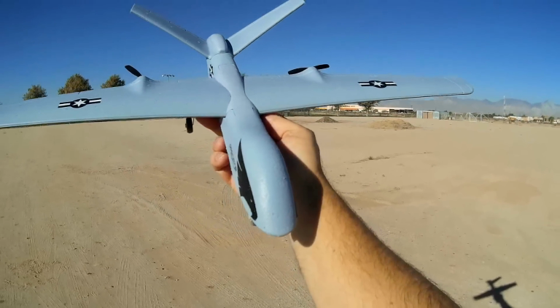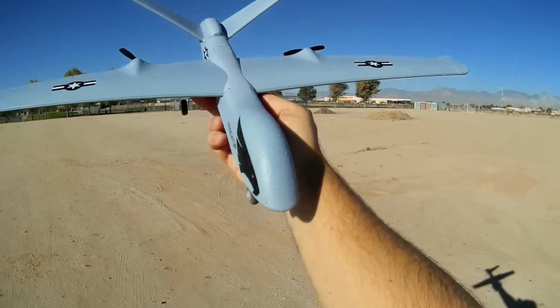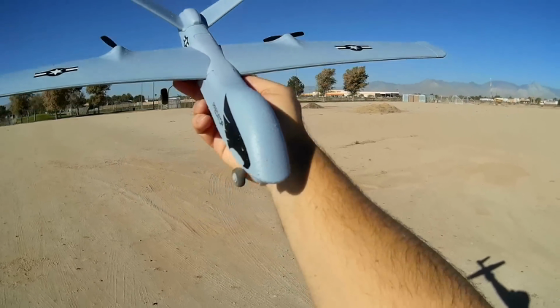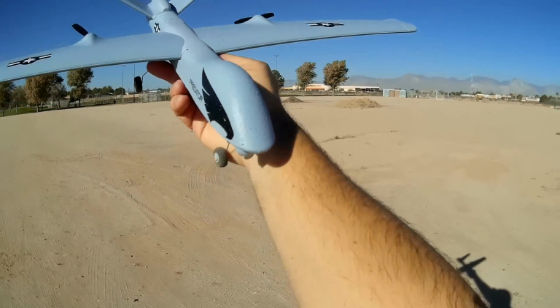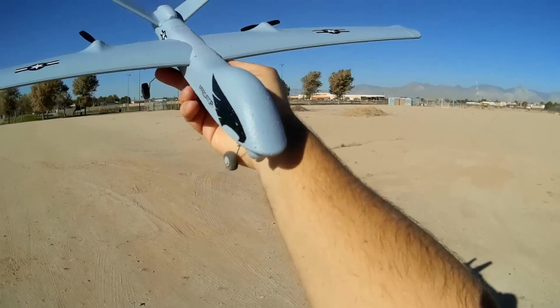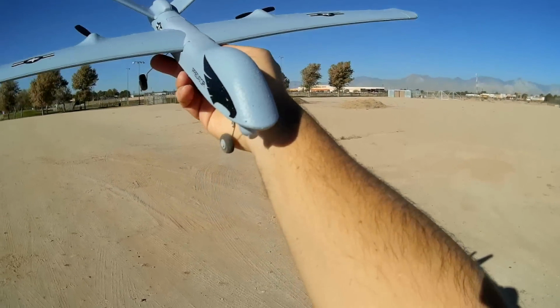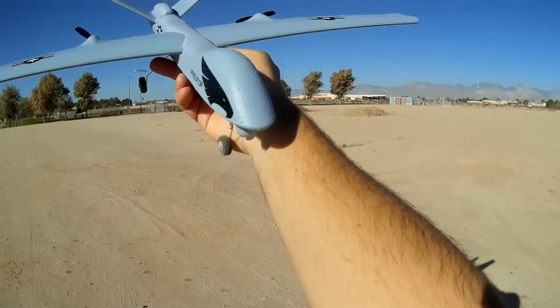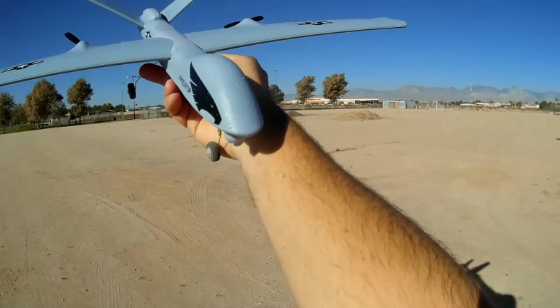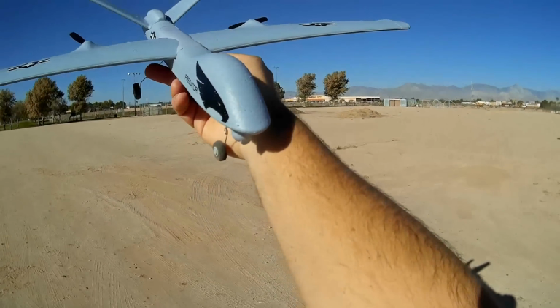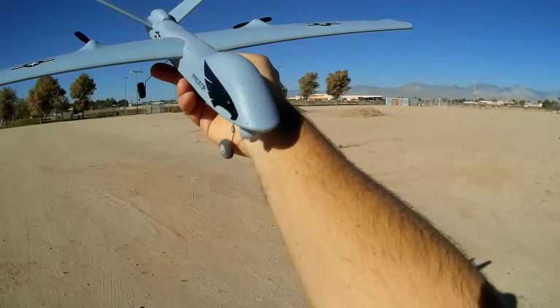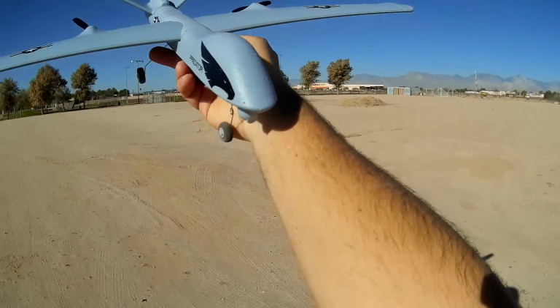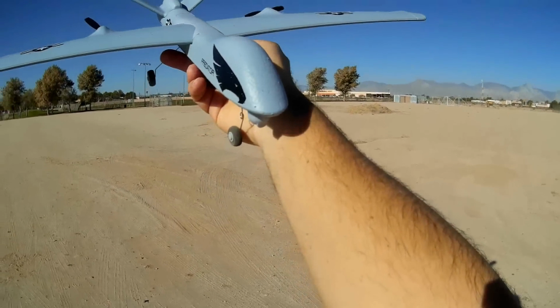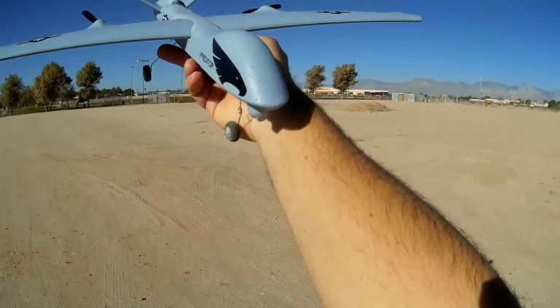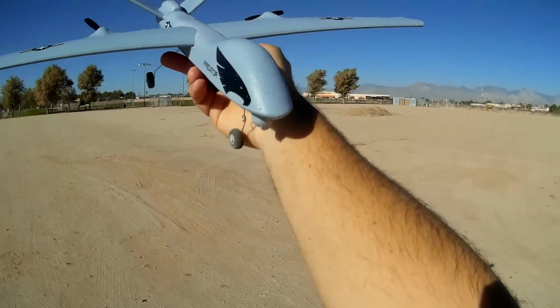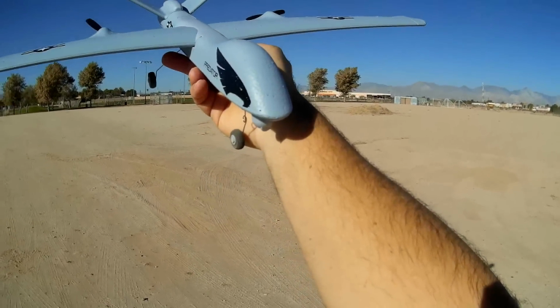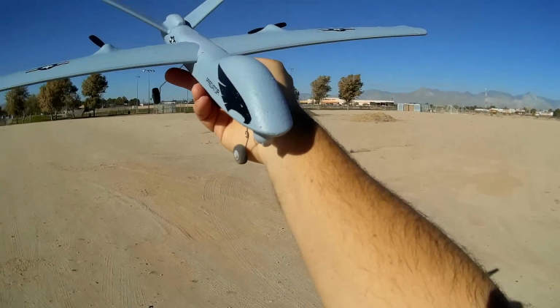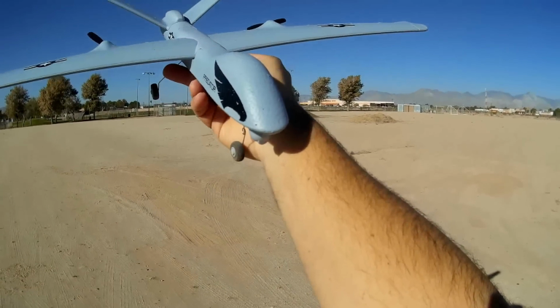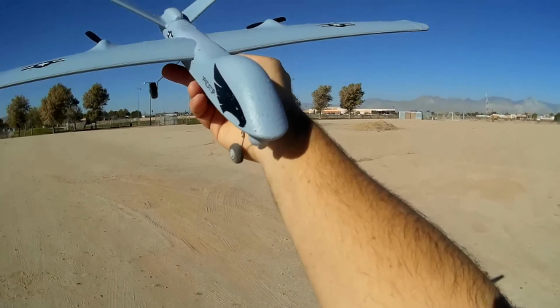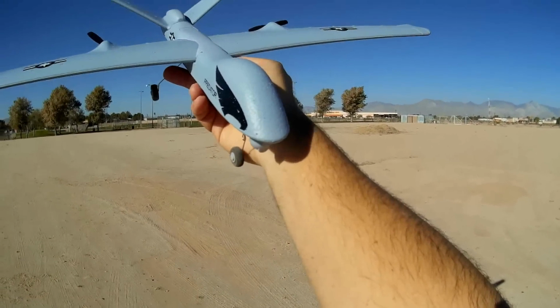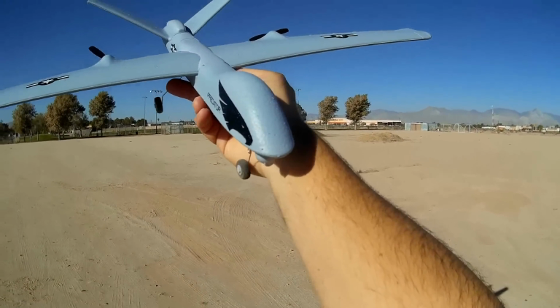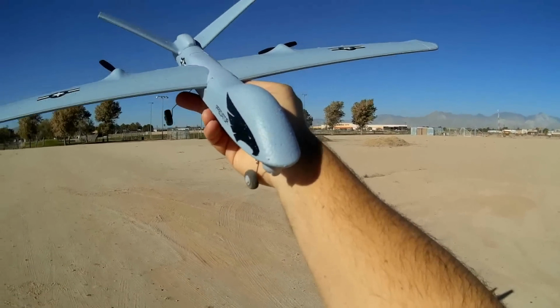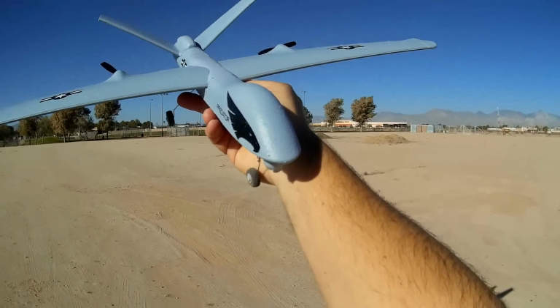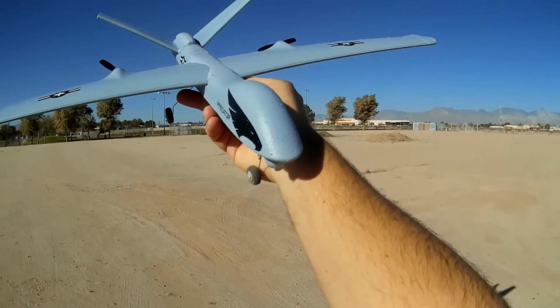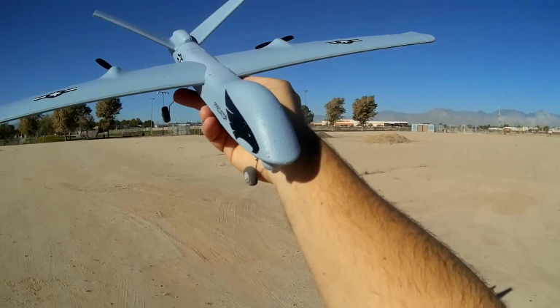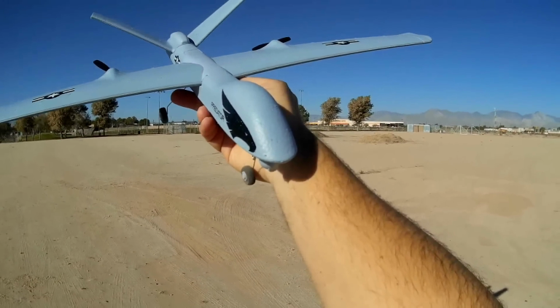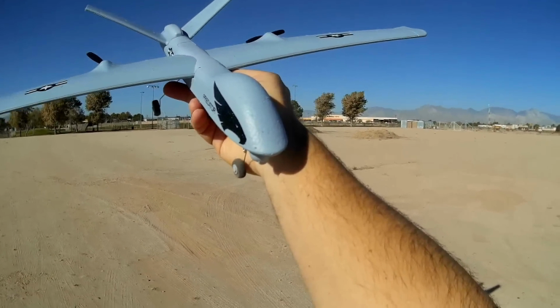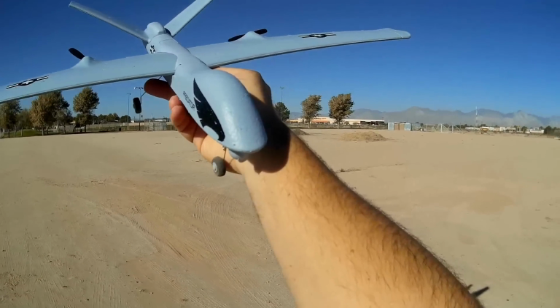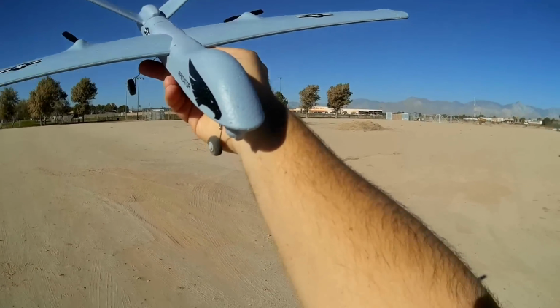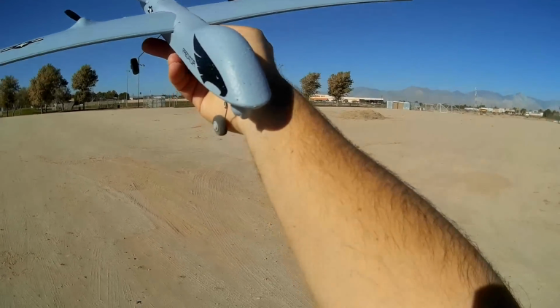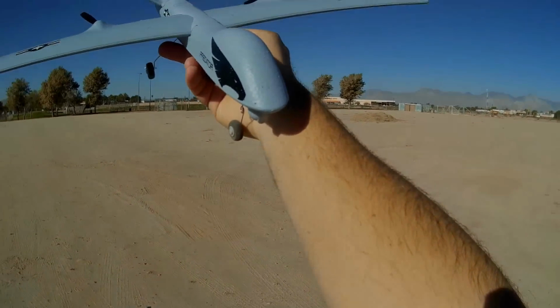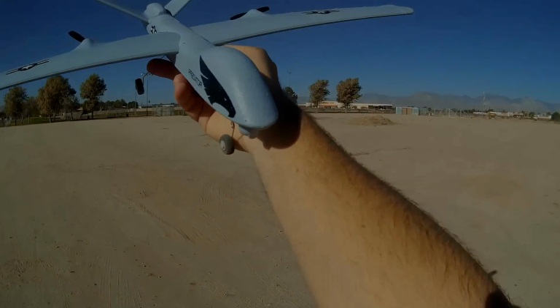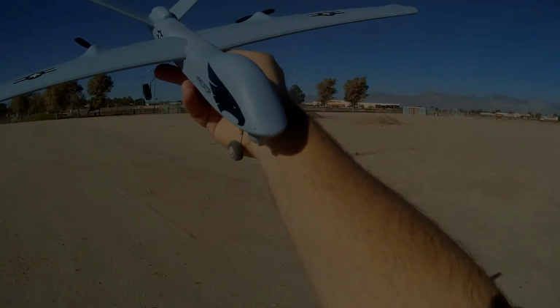I hope you enjoyed this flight. This is CoreCopter101 signing out with the Predator — MQ-9 Reaper, actually.